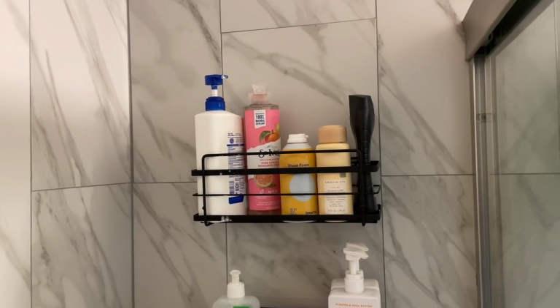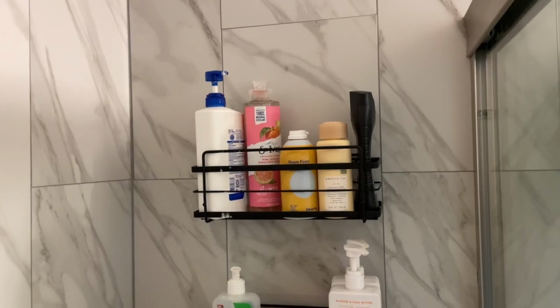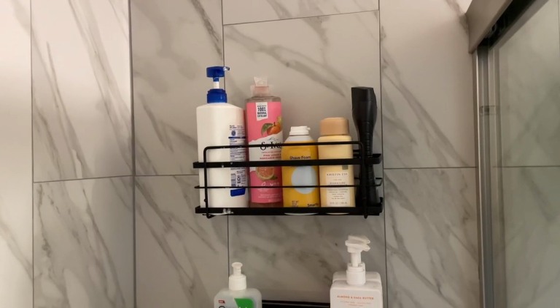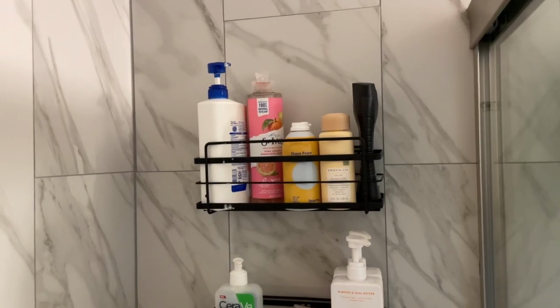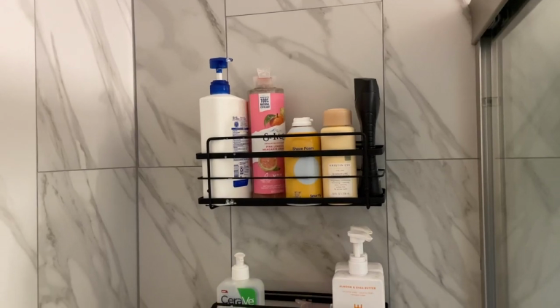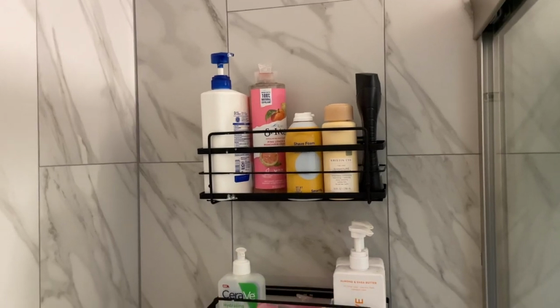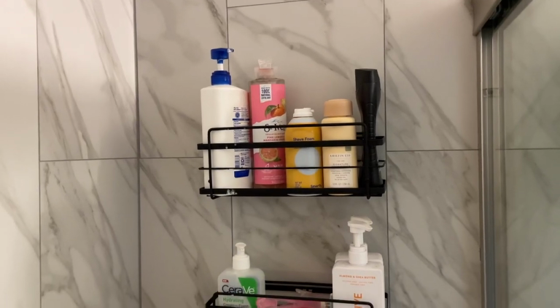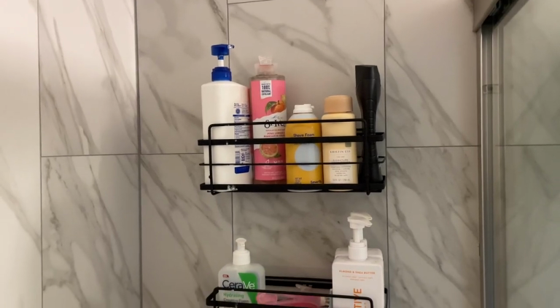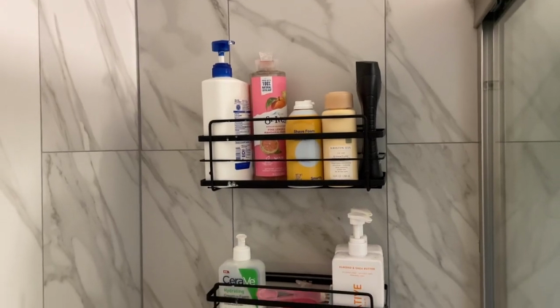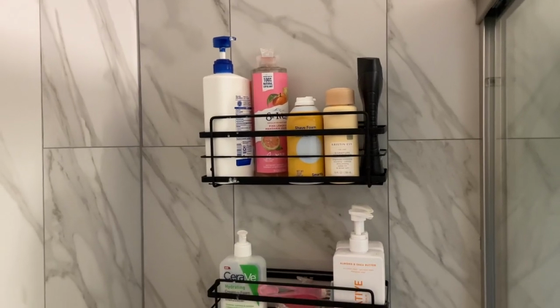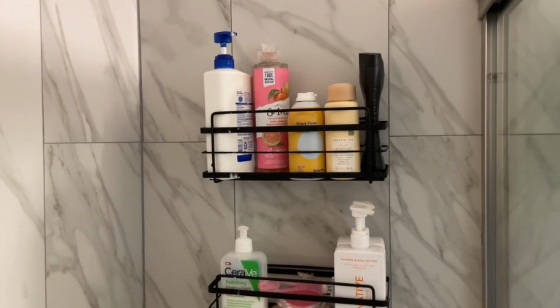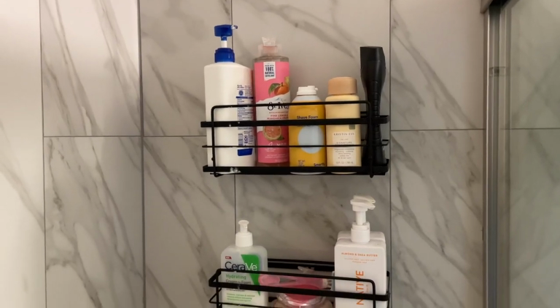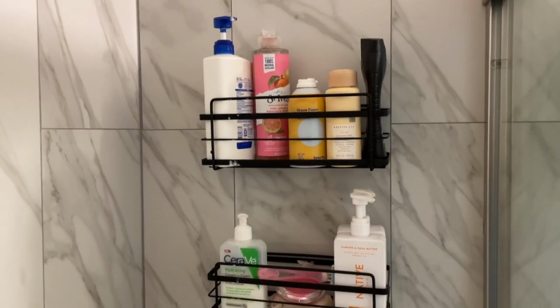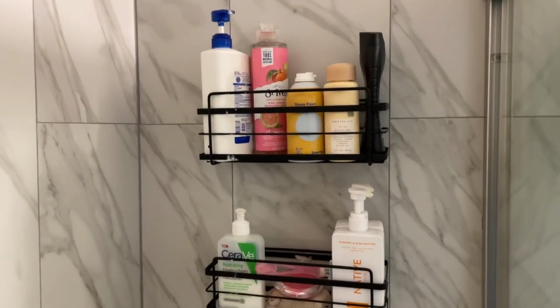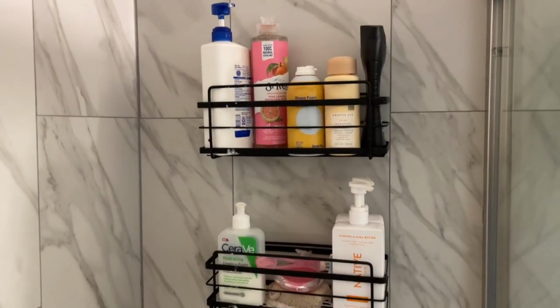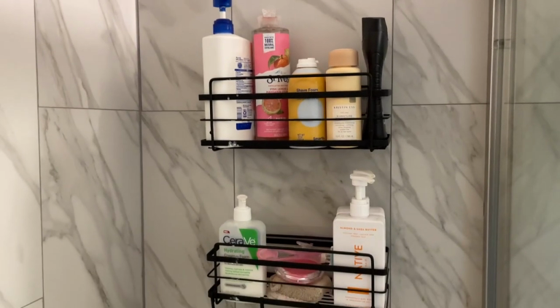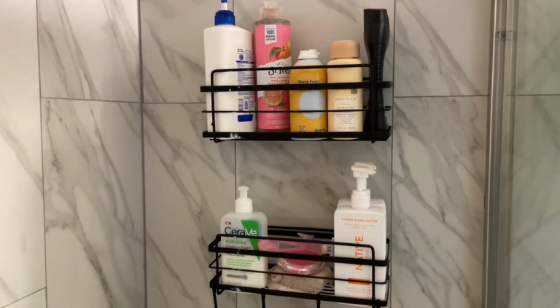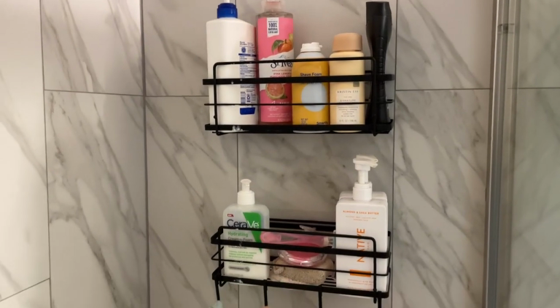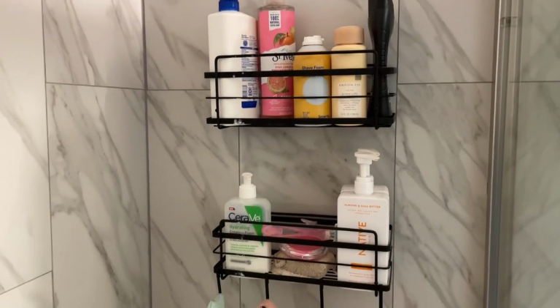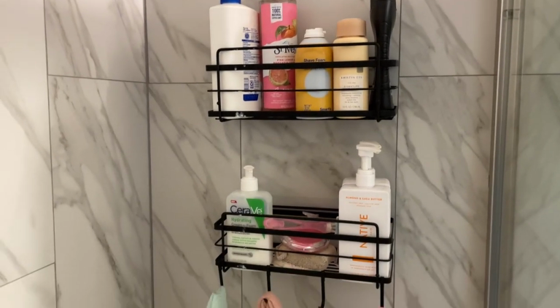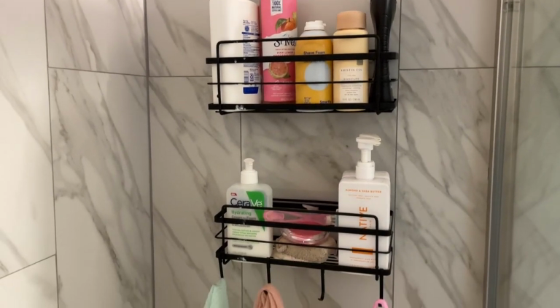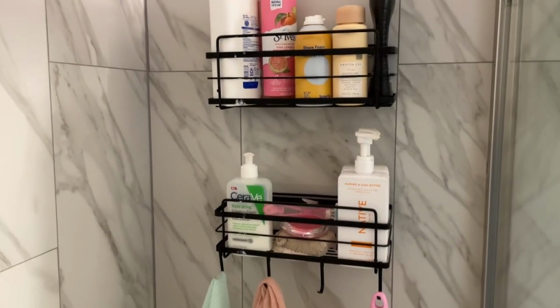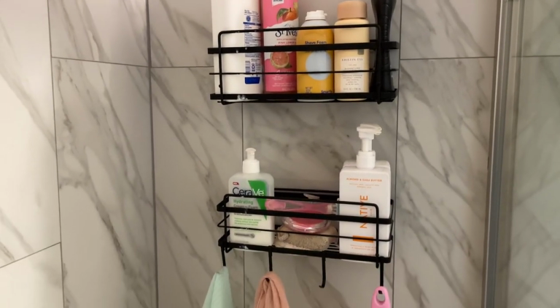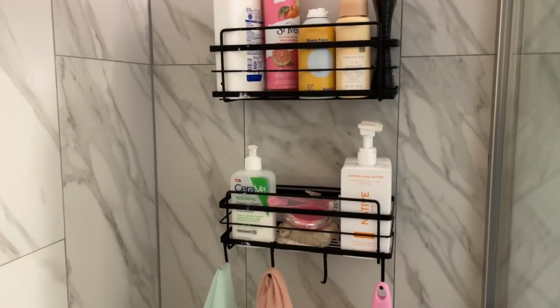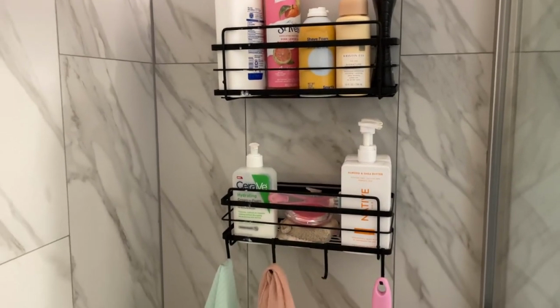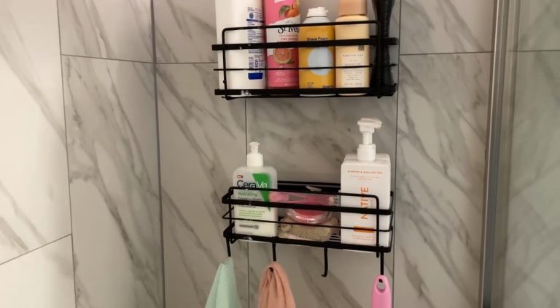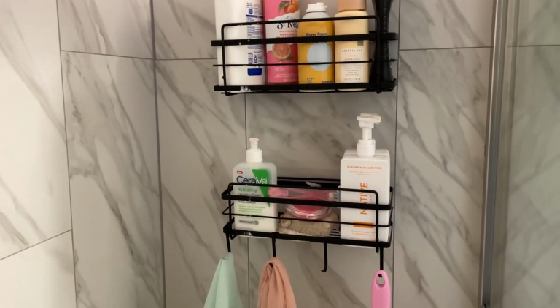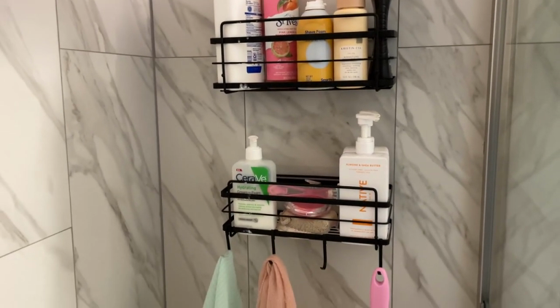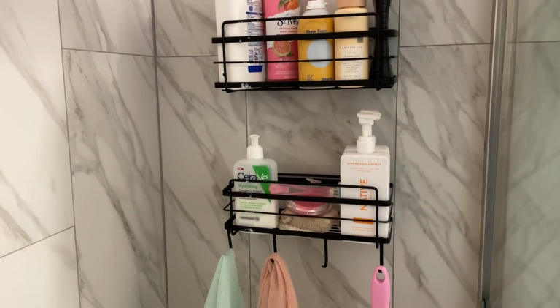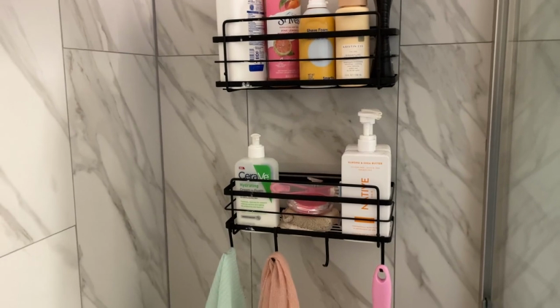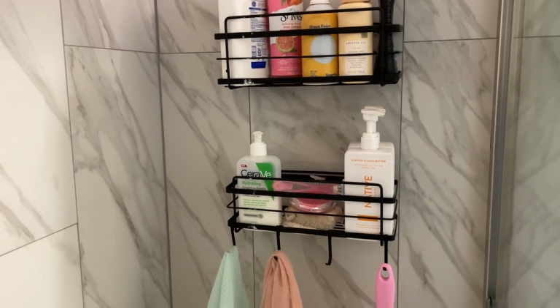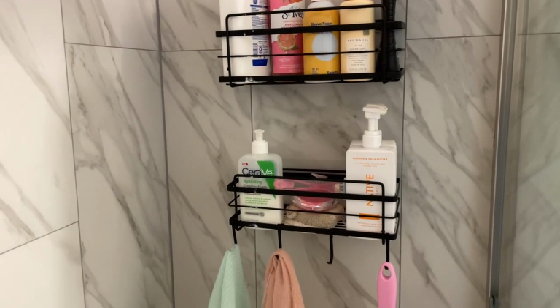These shower shelves are one of my favorite things that I've bought from Amazon. I bought these over two years ago.